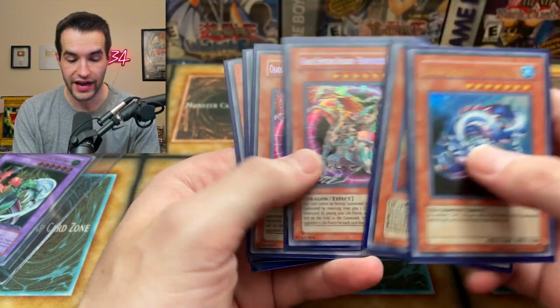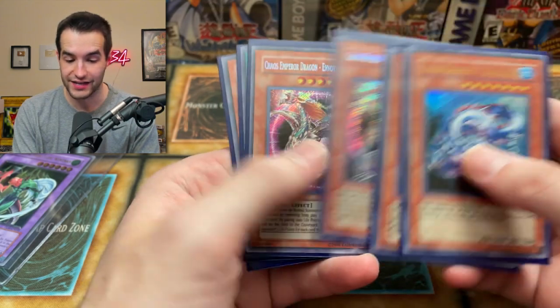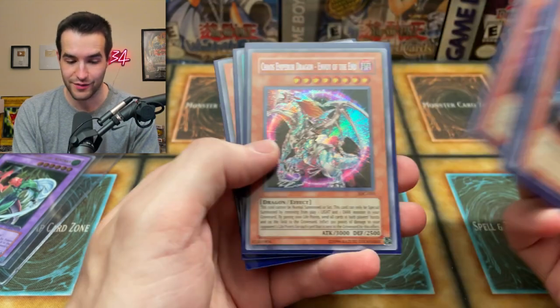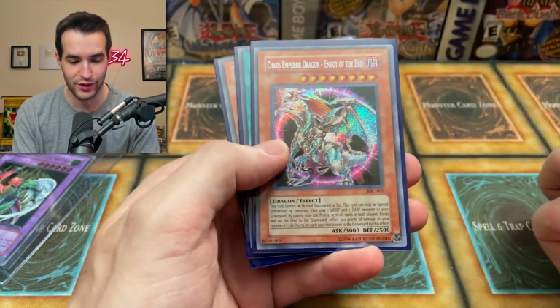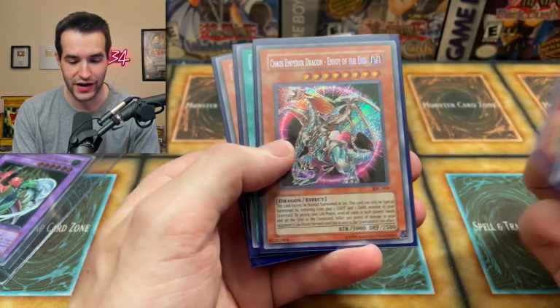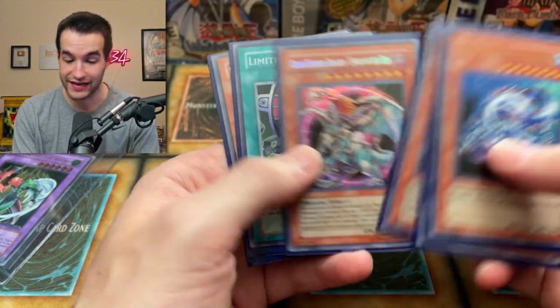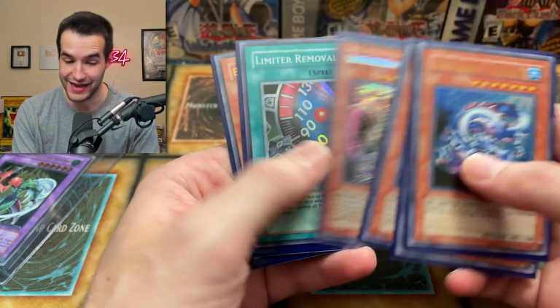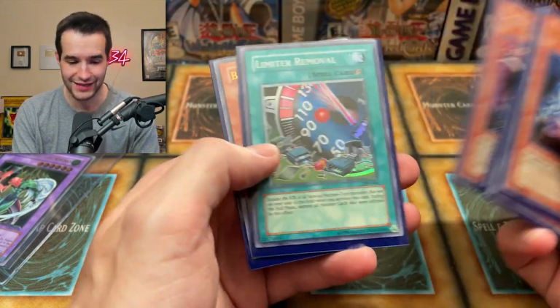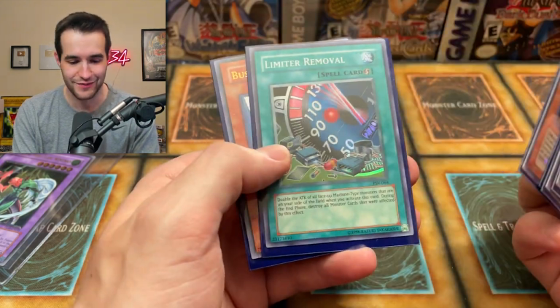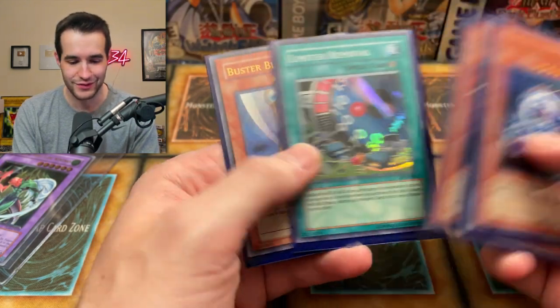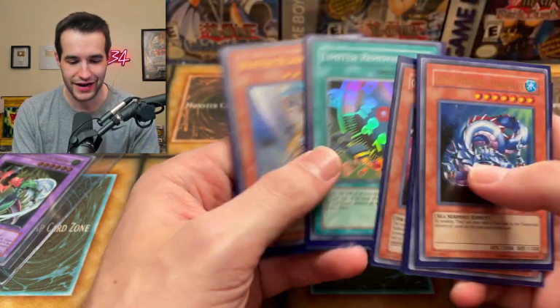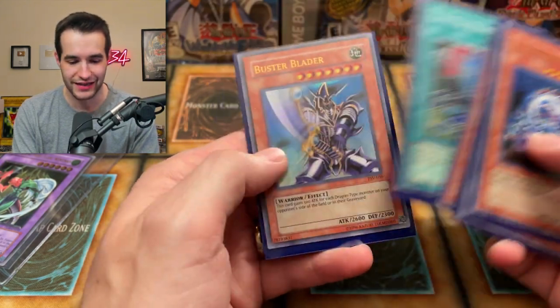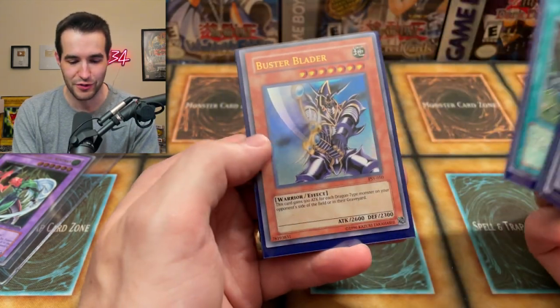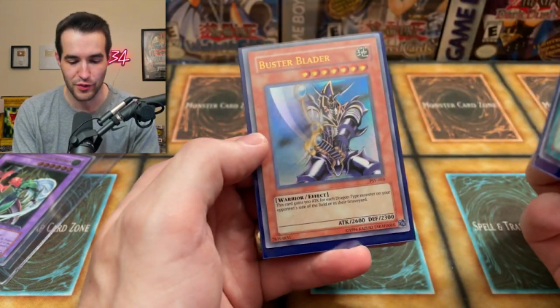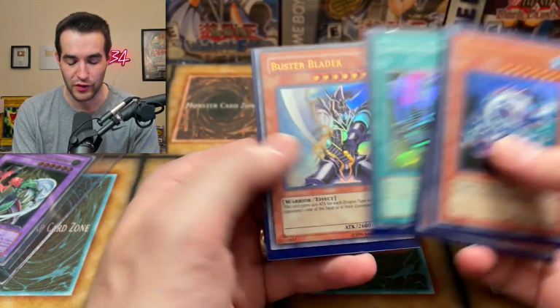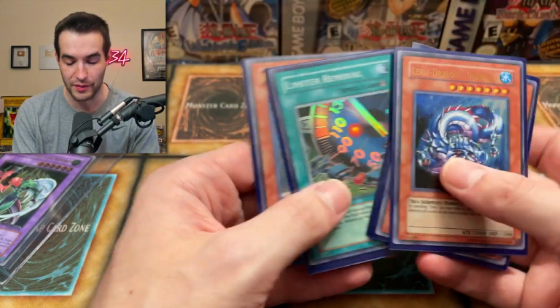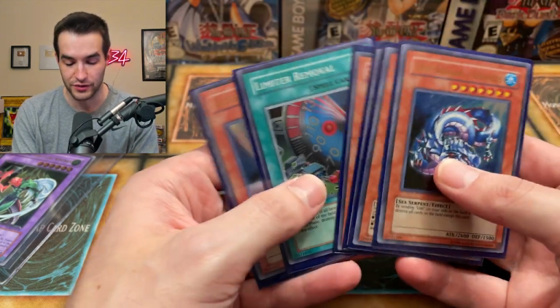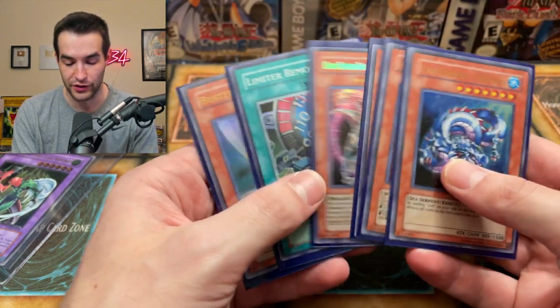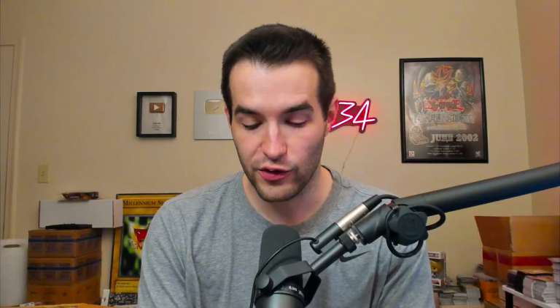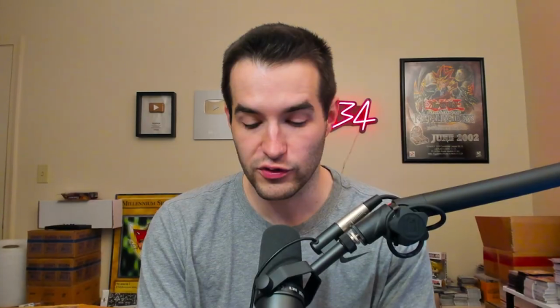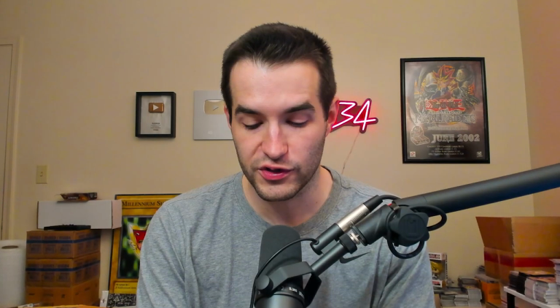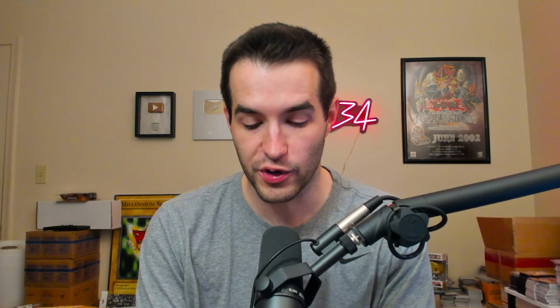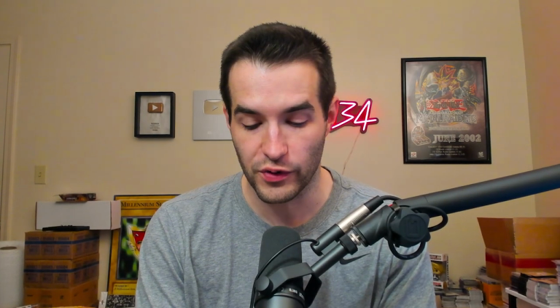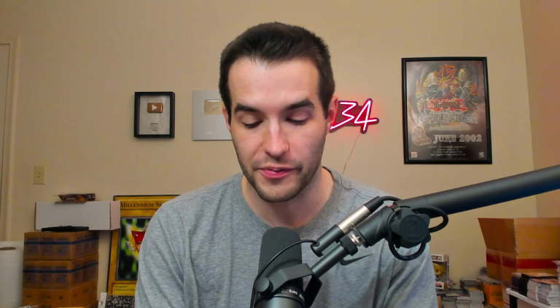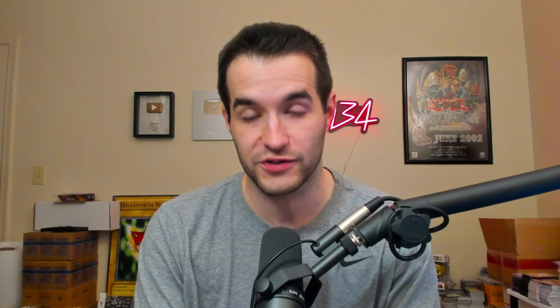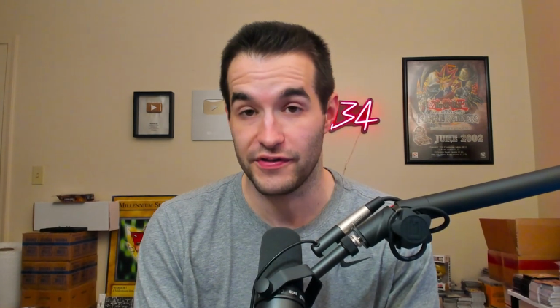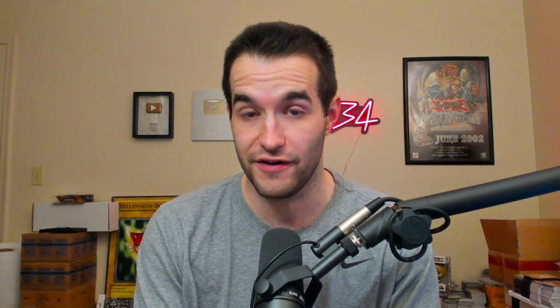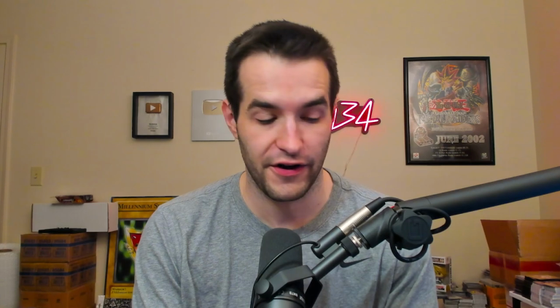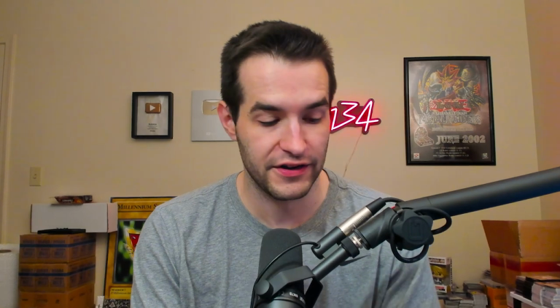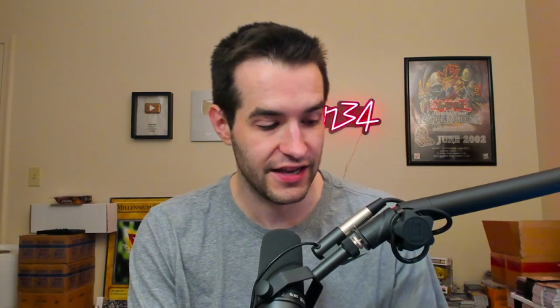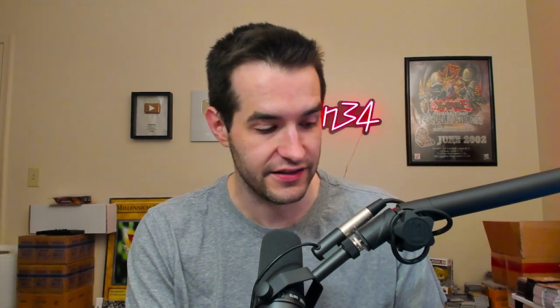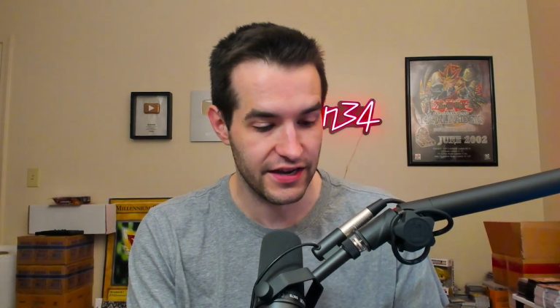Chaos and Bird Dragon, Limit Removal and Buster Blader. Those are some good reprints right there — very solid stuff.